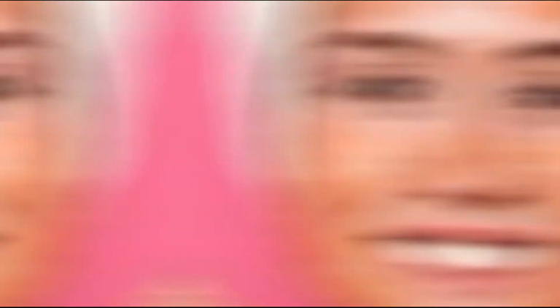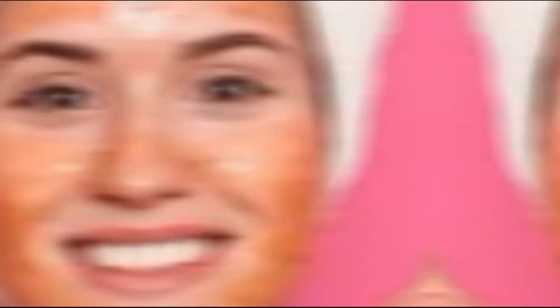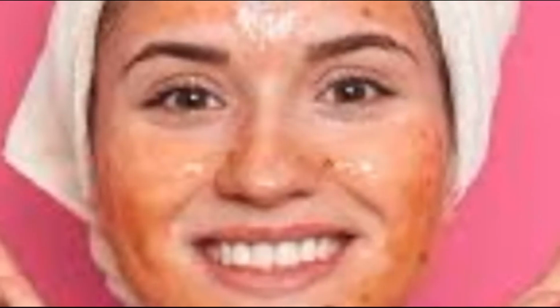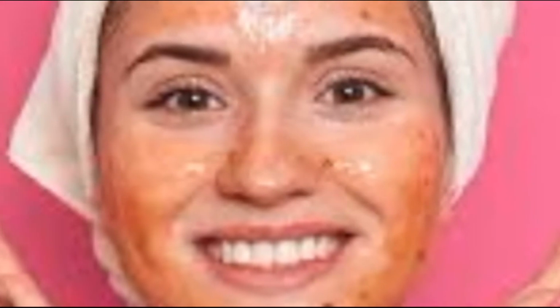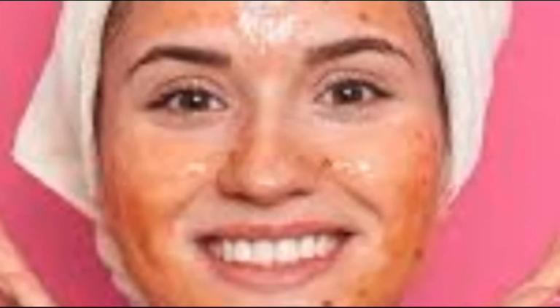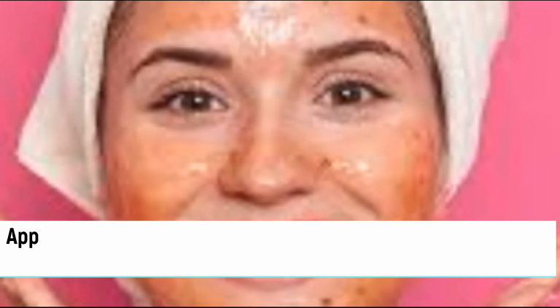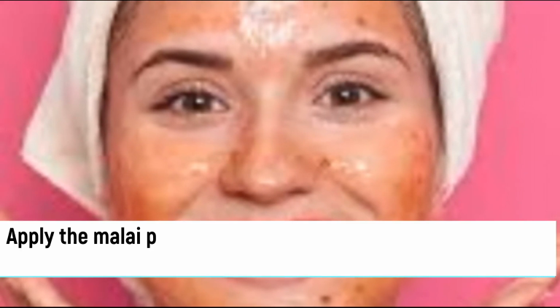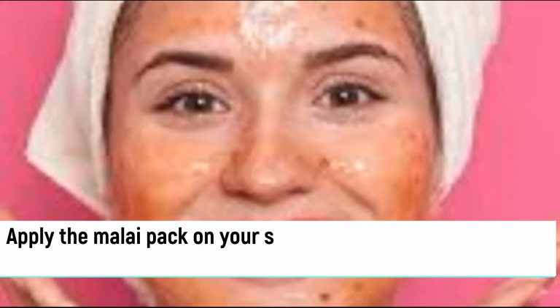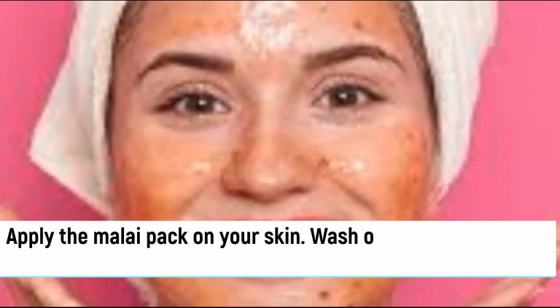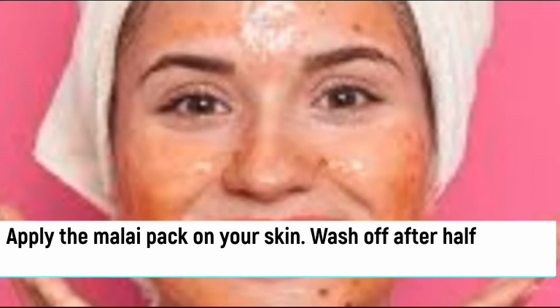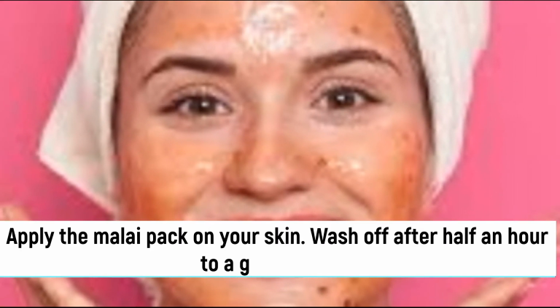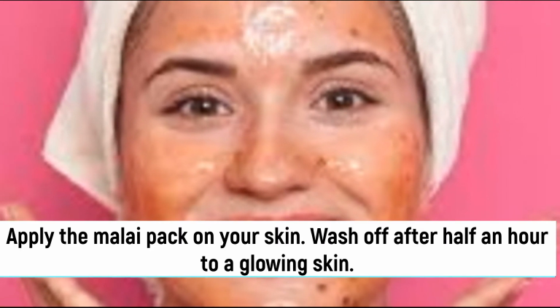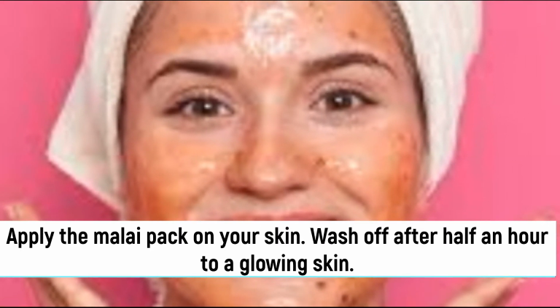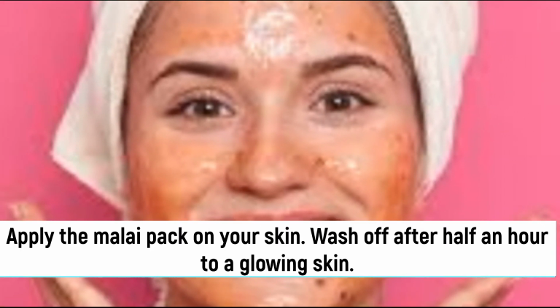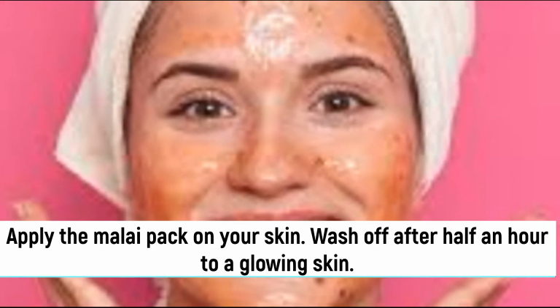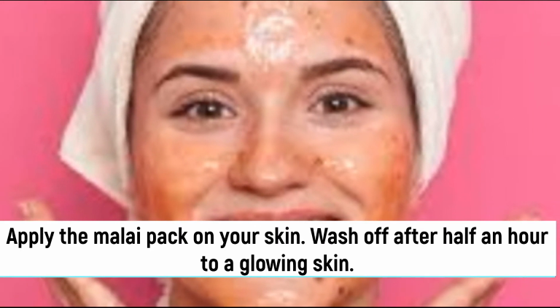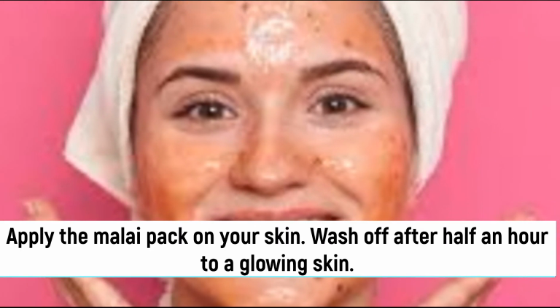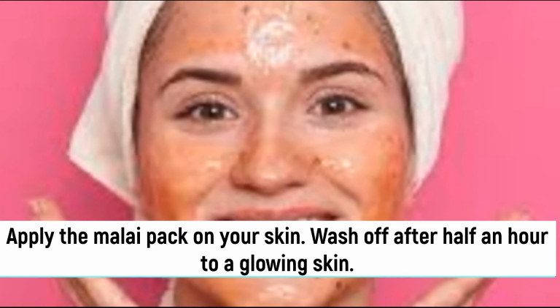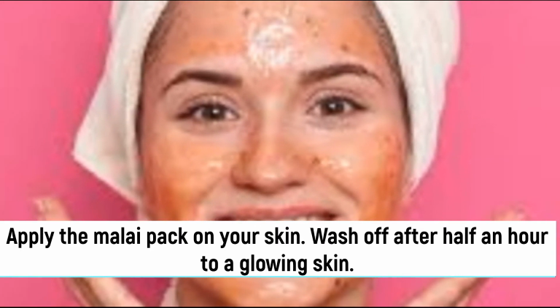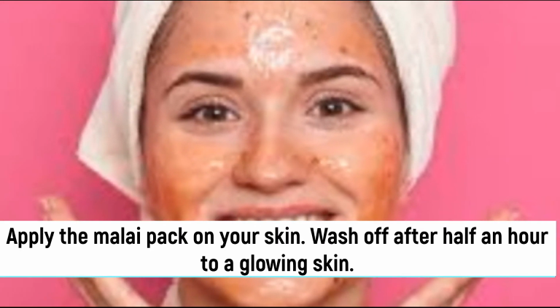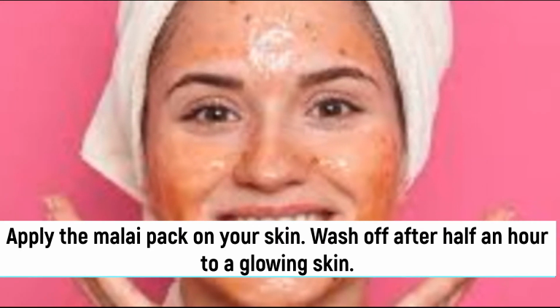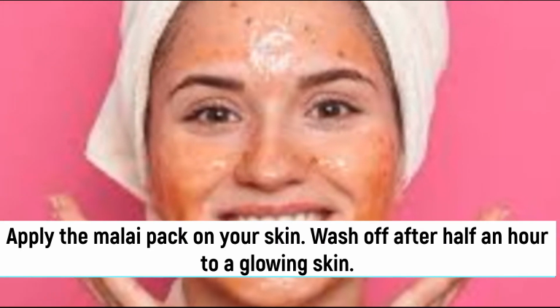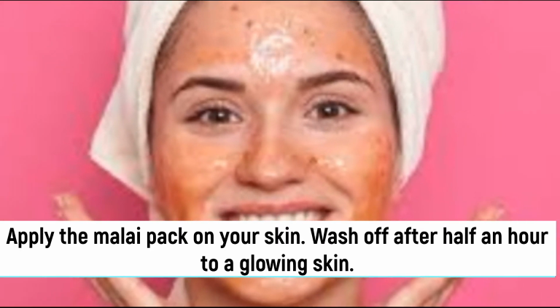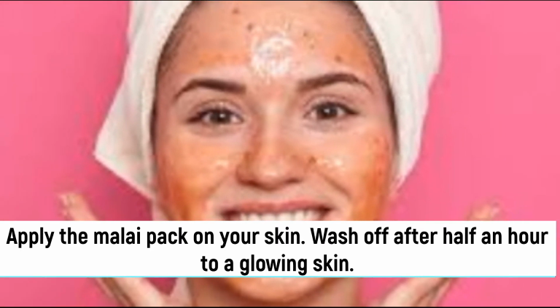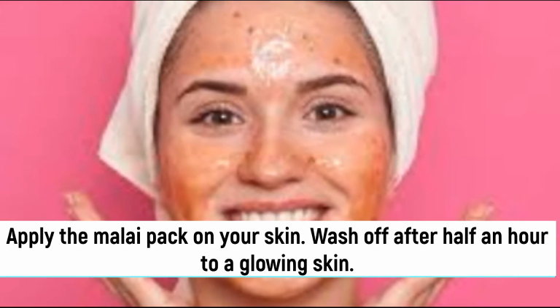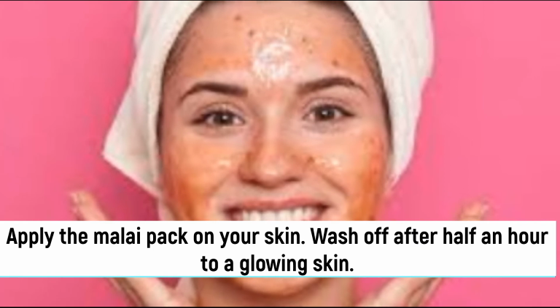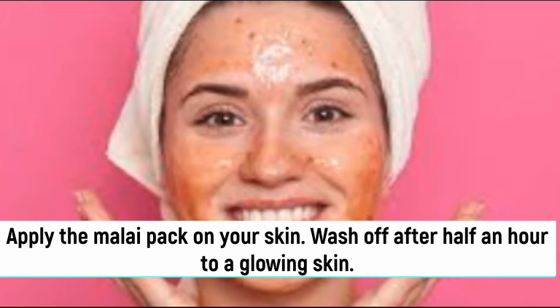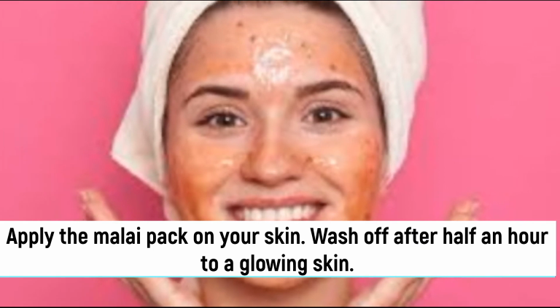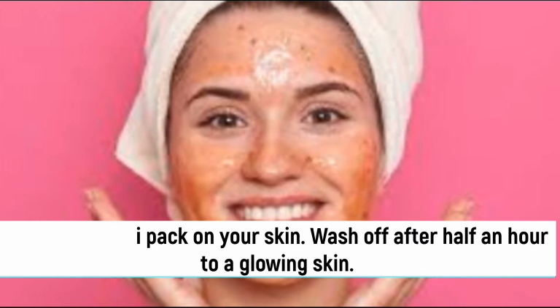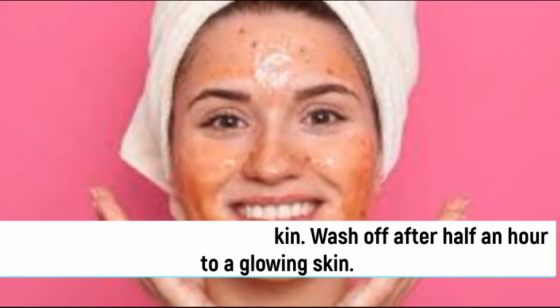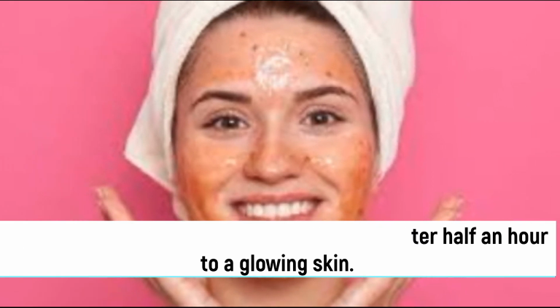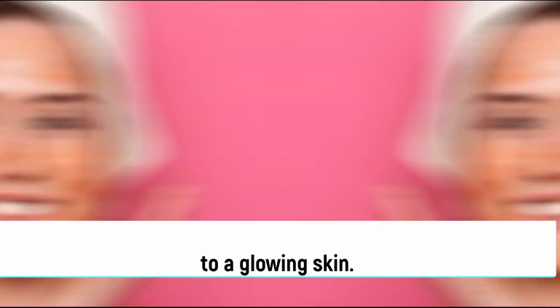Apply the malai pack on your skin and wash off after half an hour for a glowing skin.